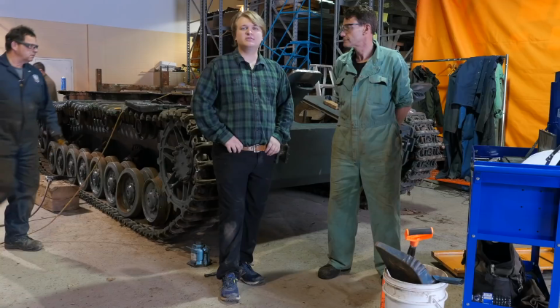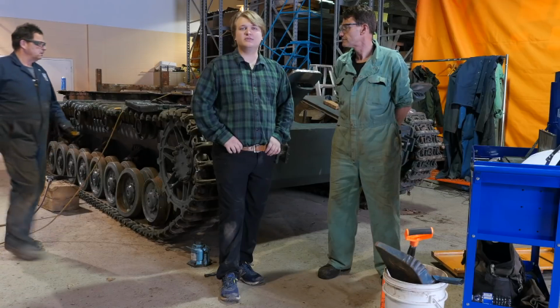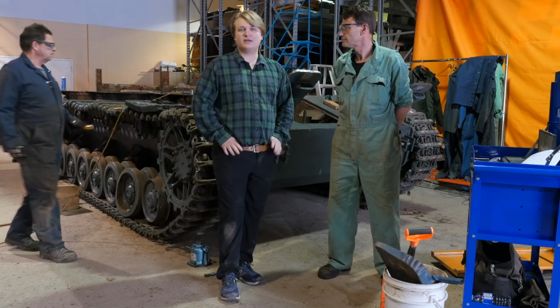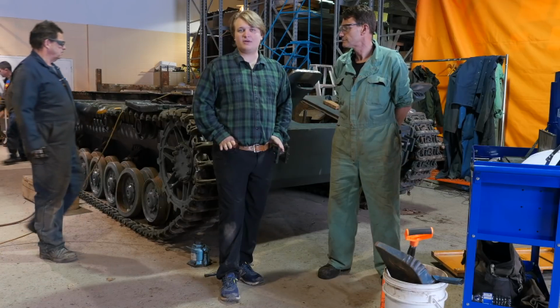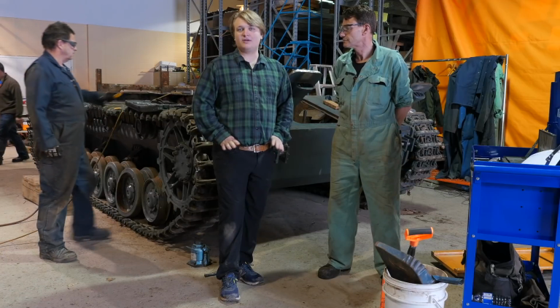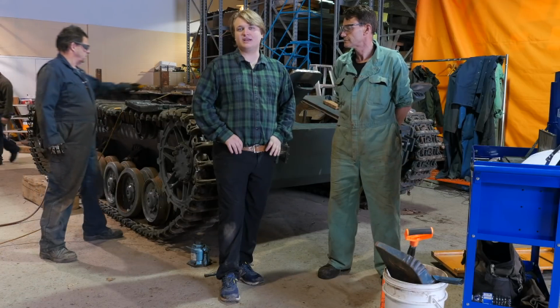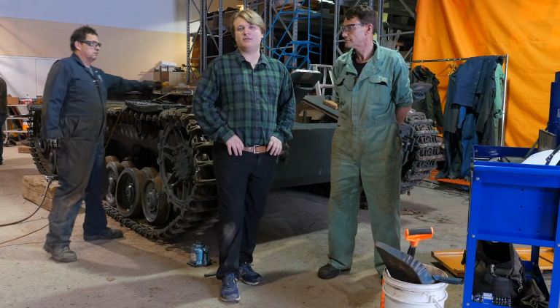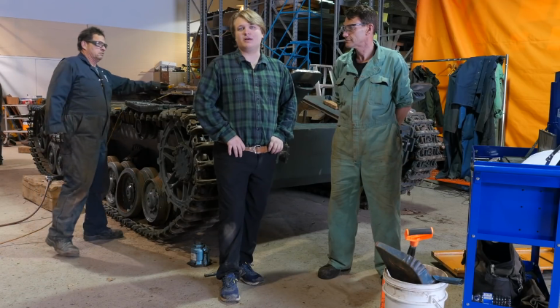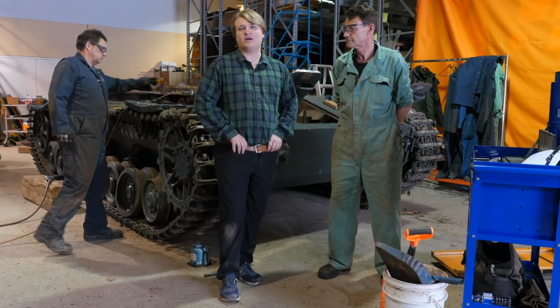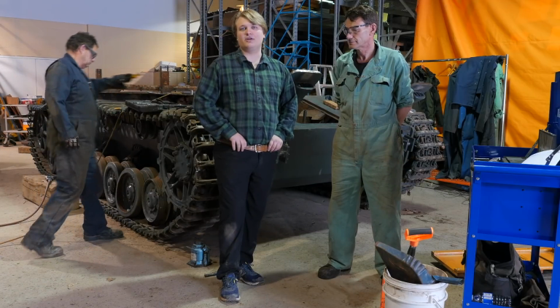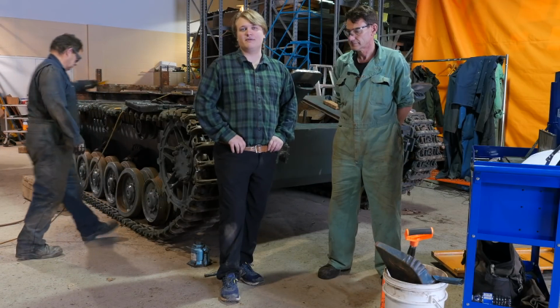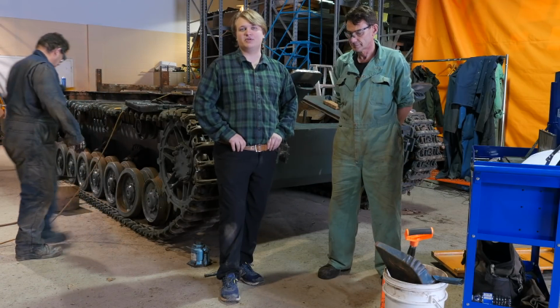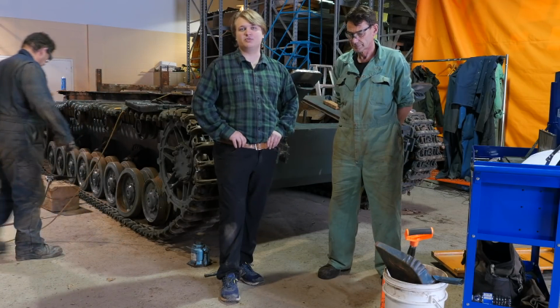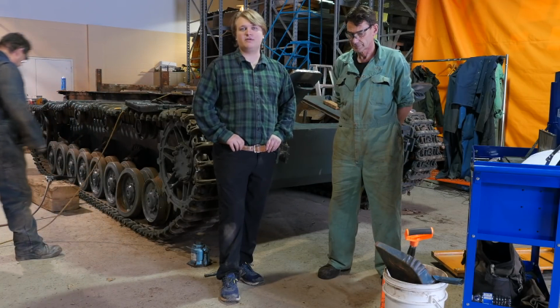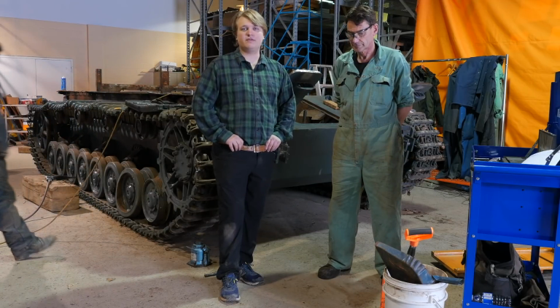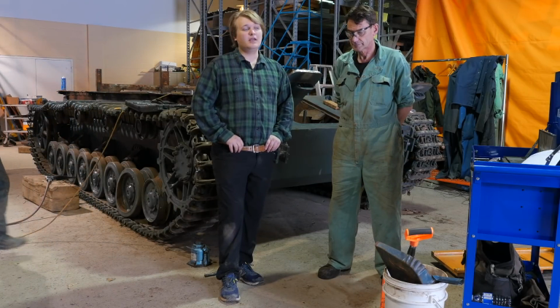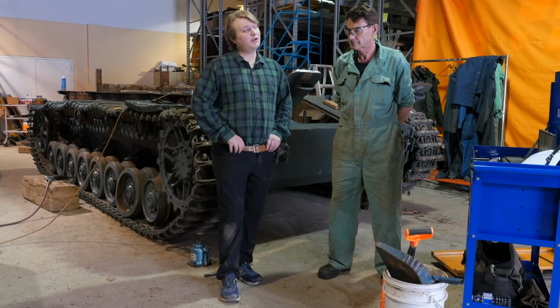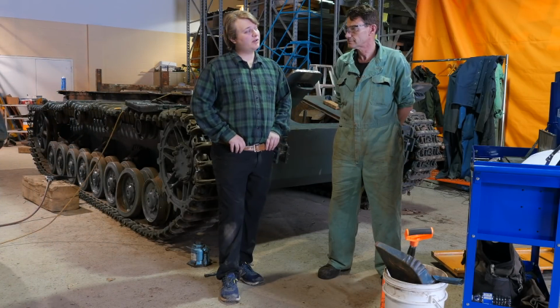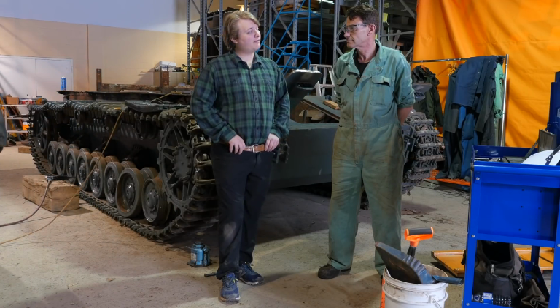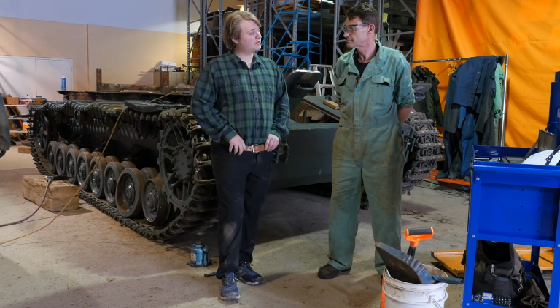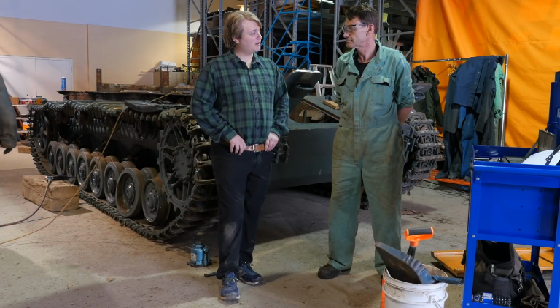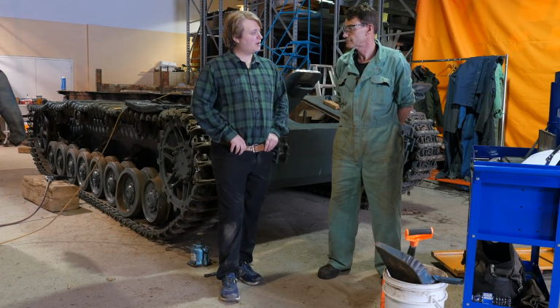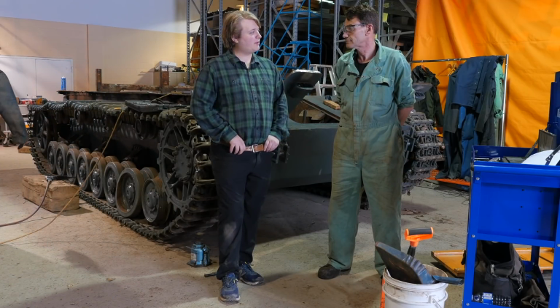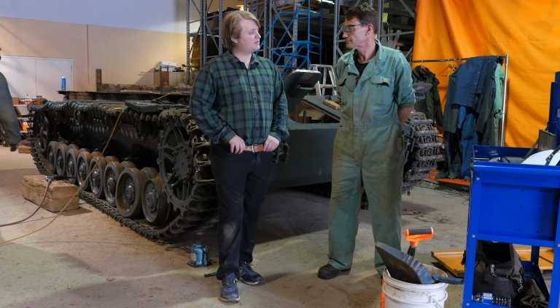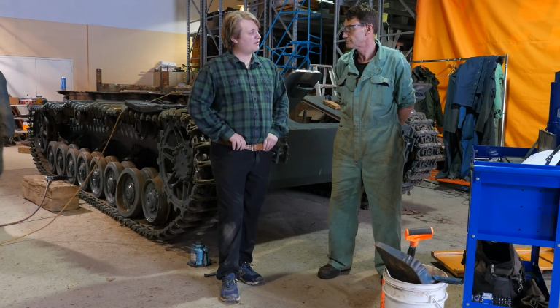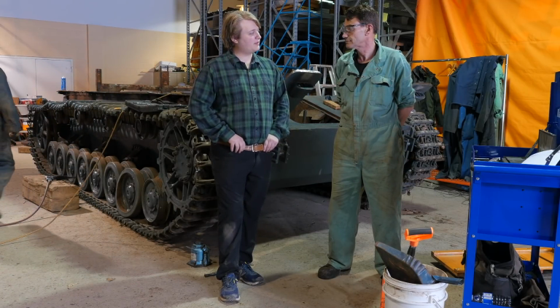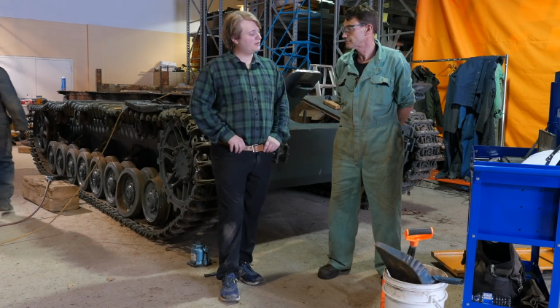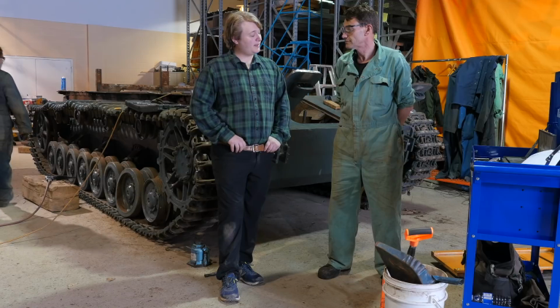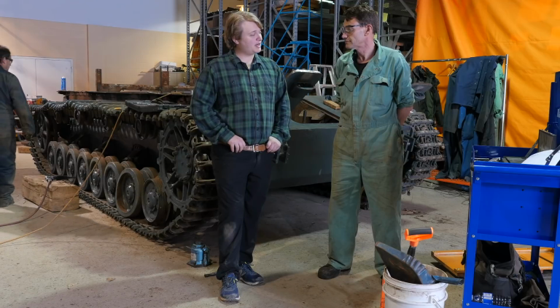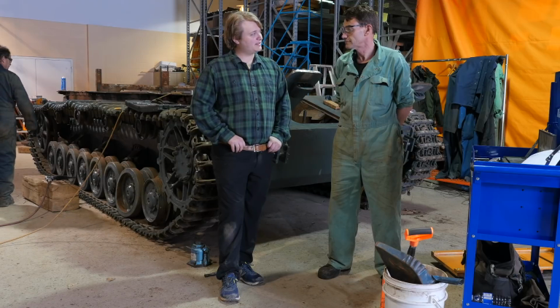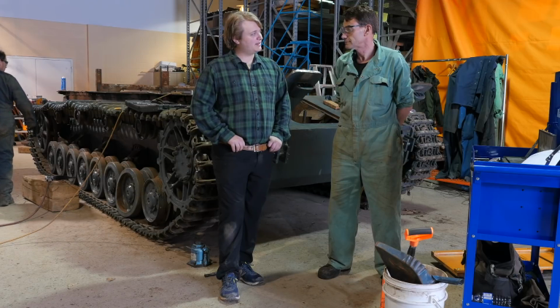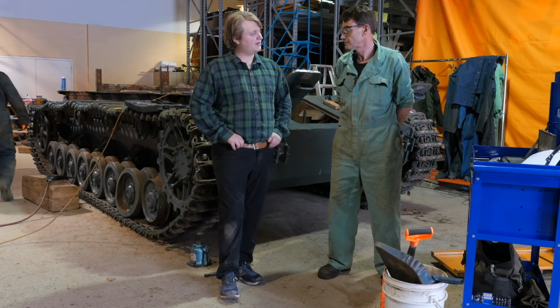So, once again, we're here on November 12th. Neil, can you give us a look at what's going on in the chassis today?